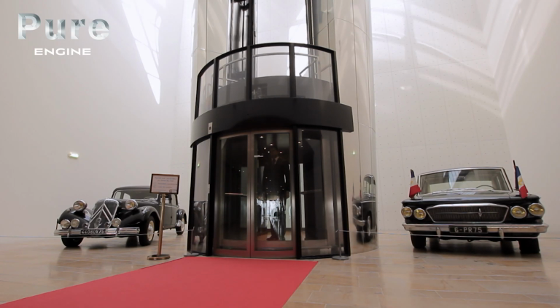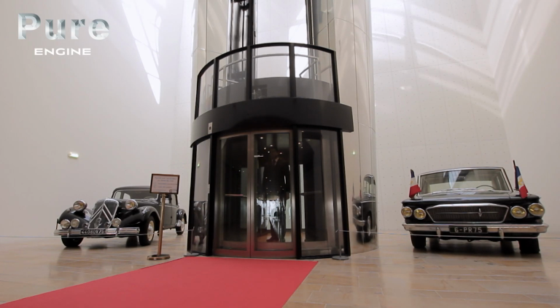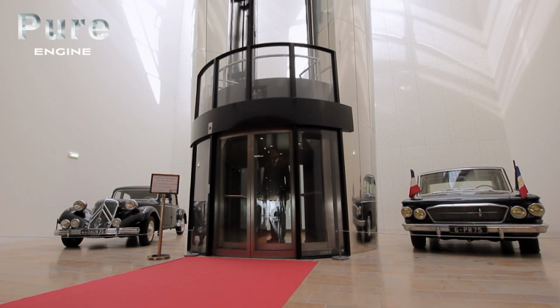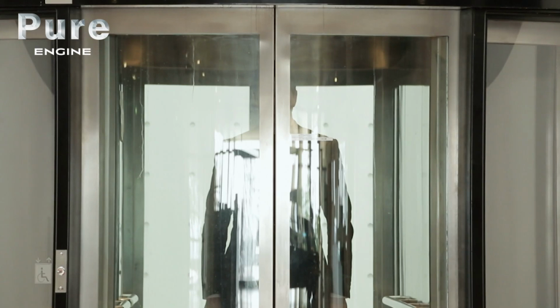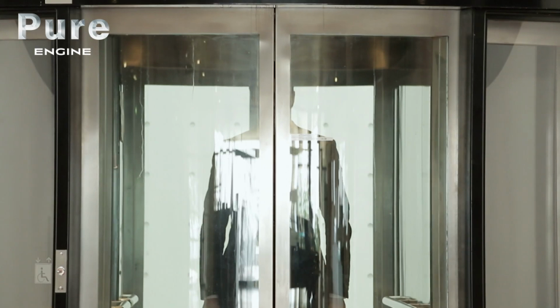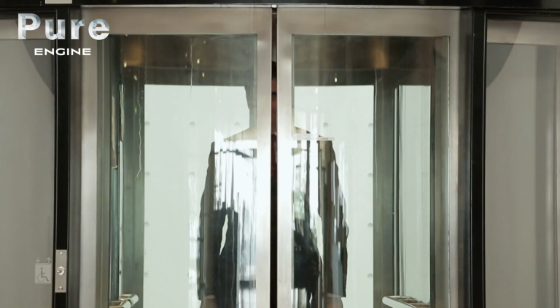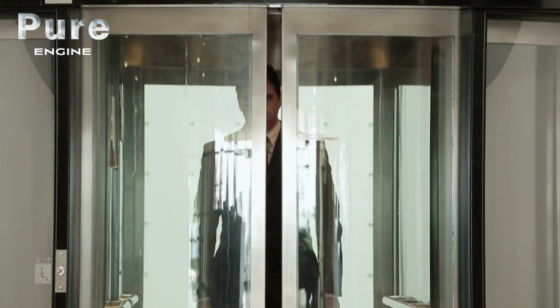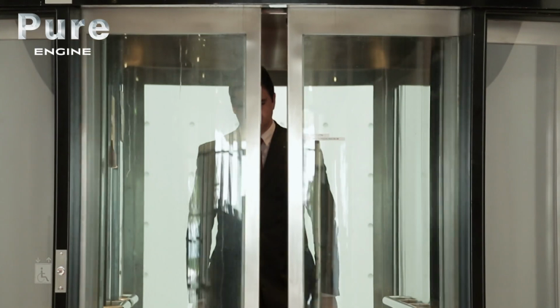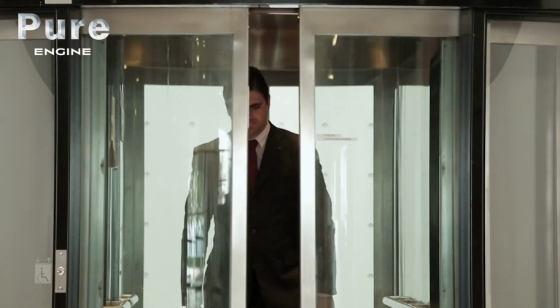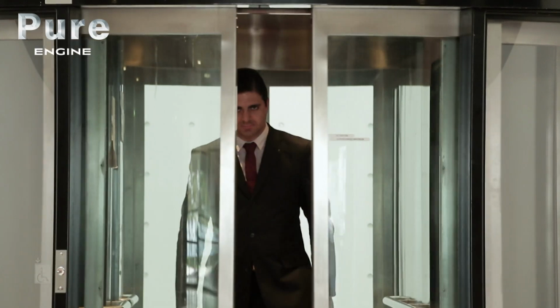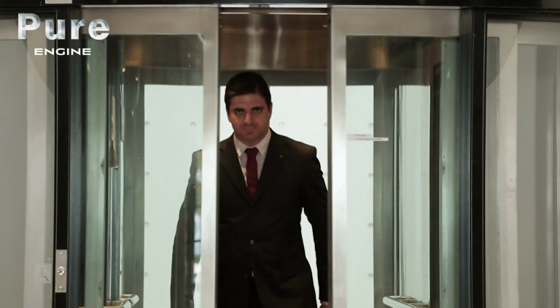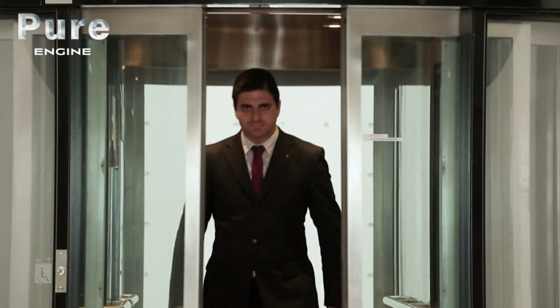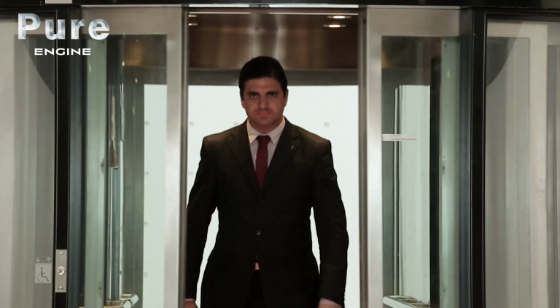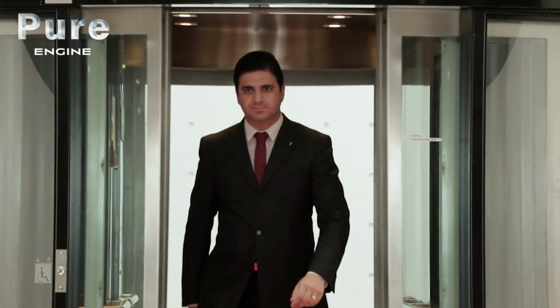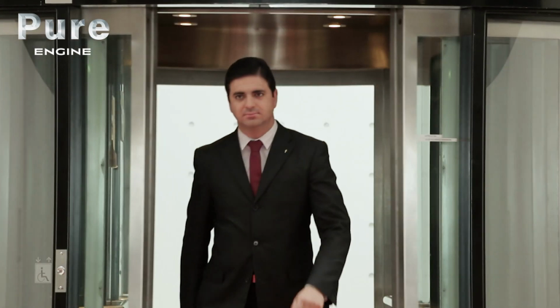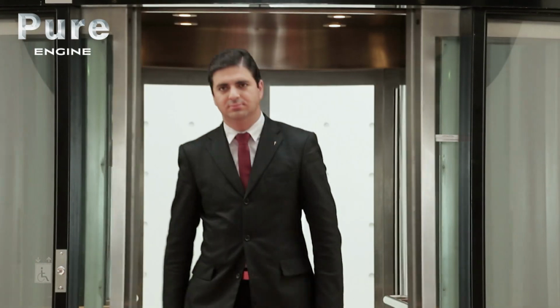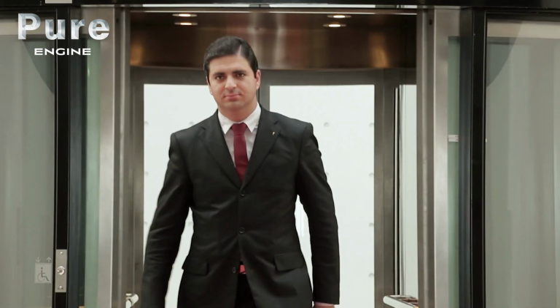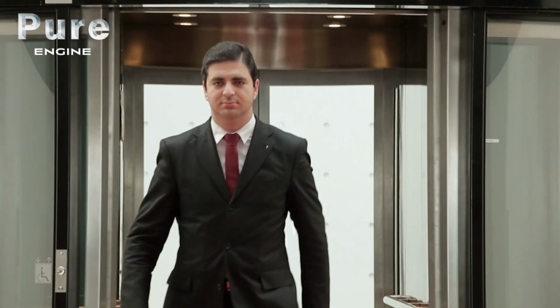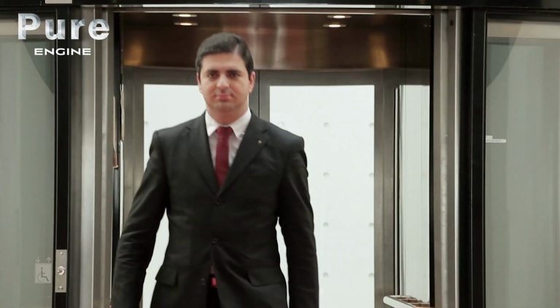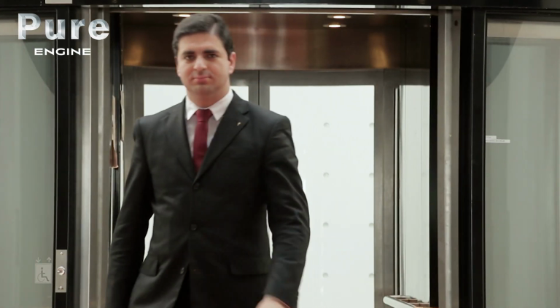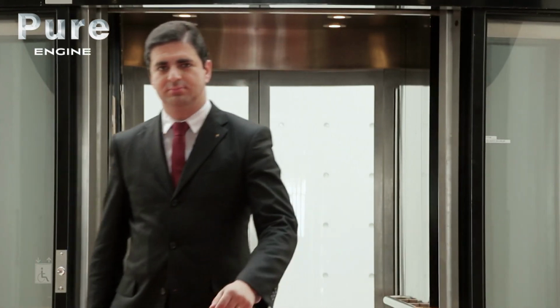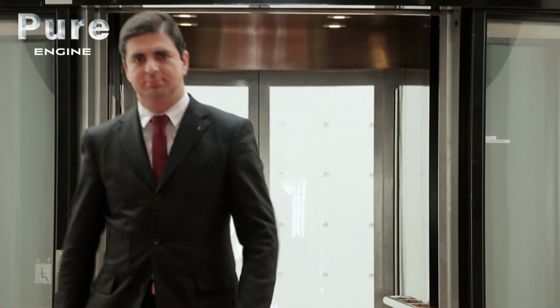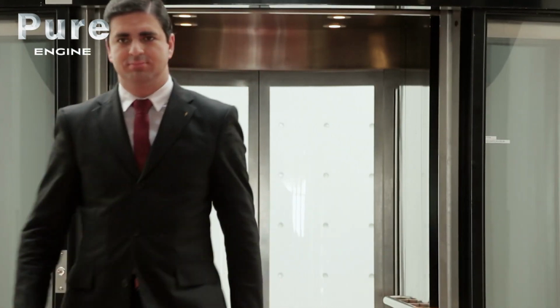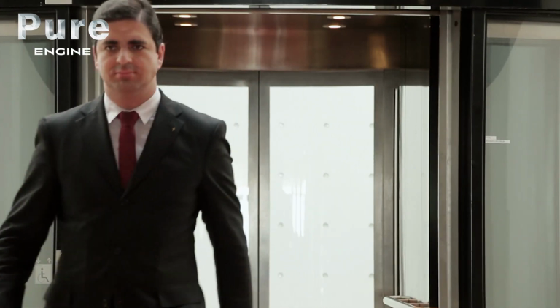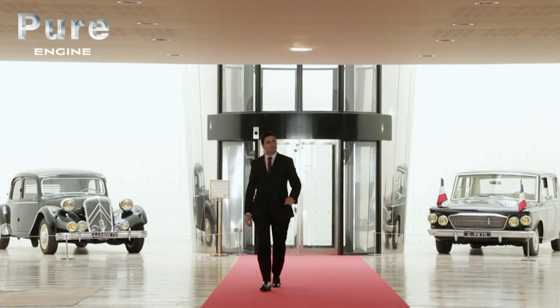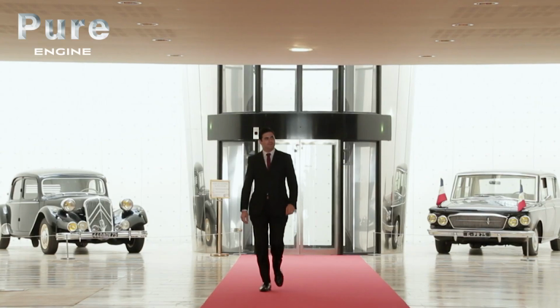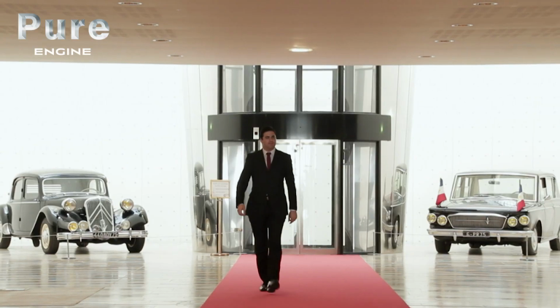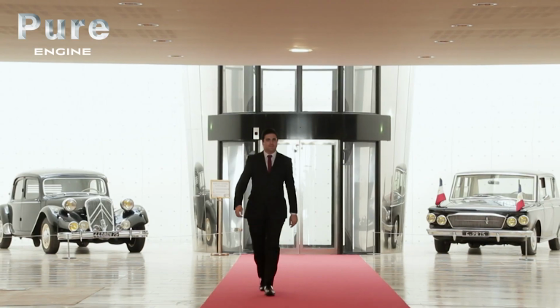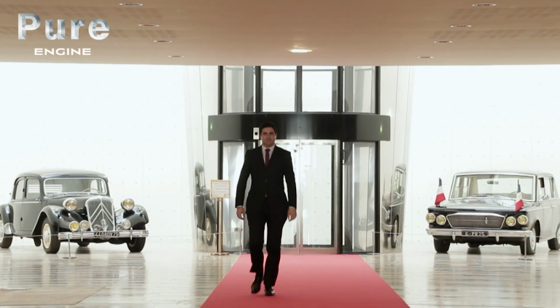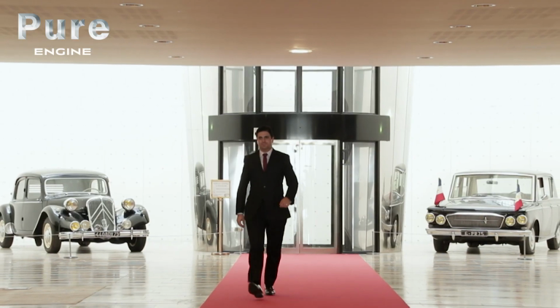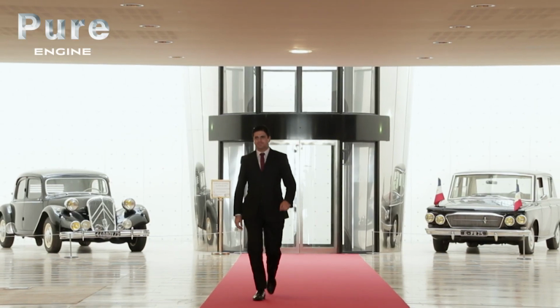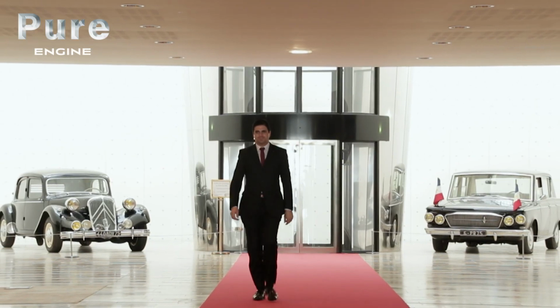Mathieu Jajean, historian and curator of the museum, takes us on a tour of the vehicles of France's Liberator.